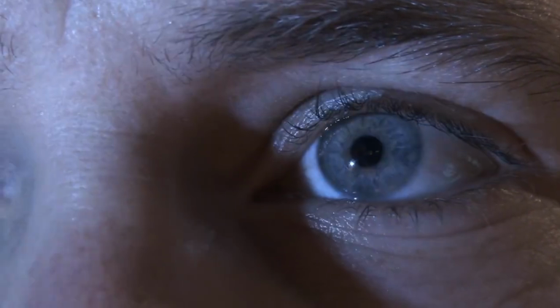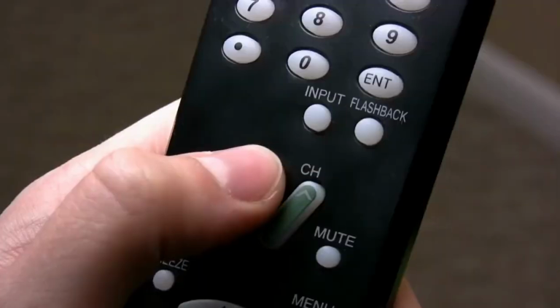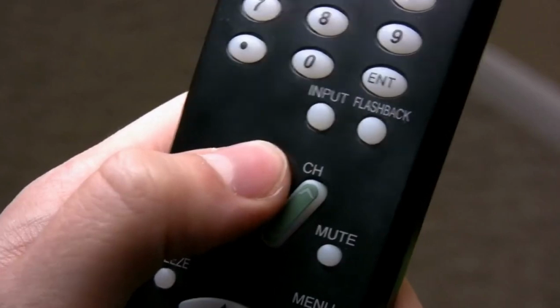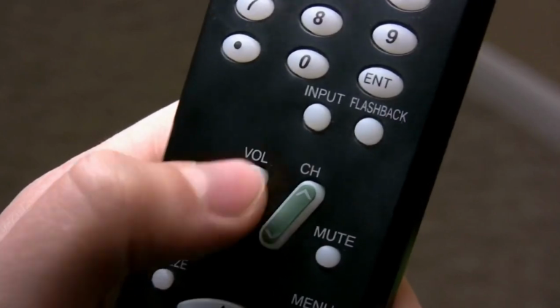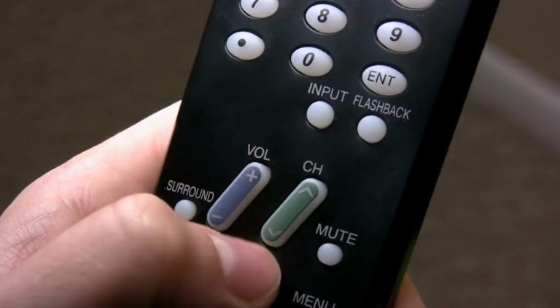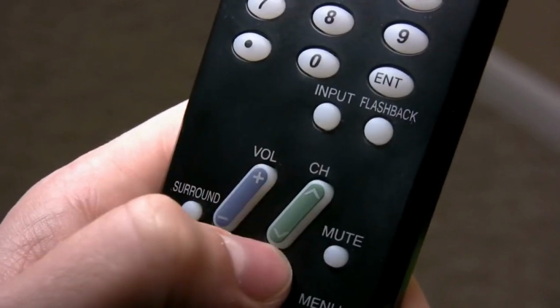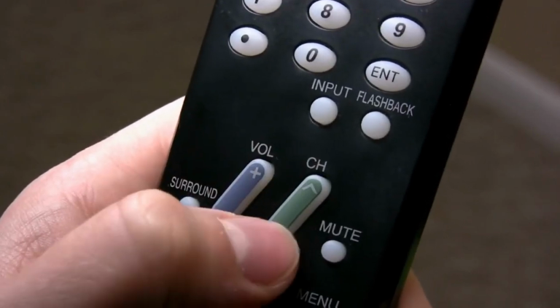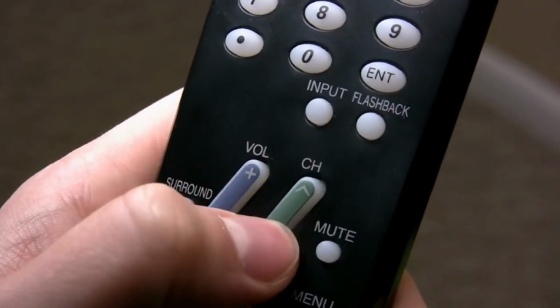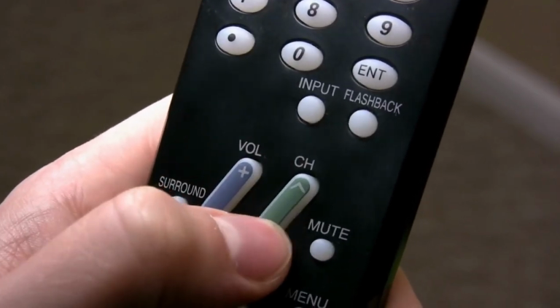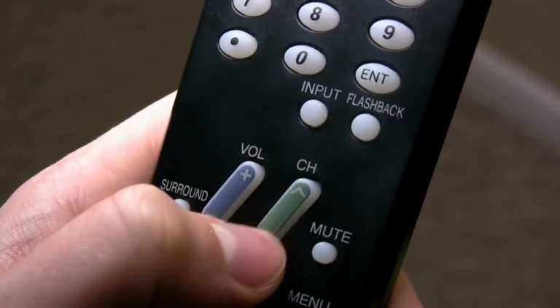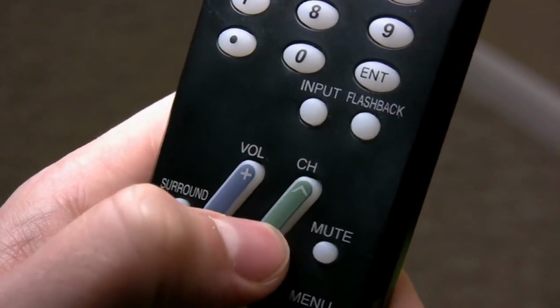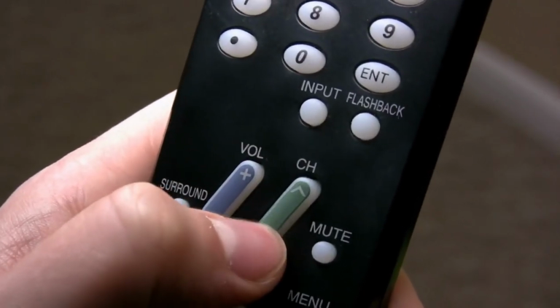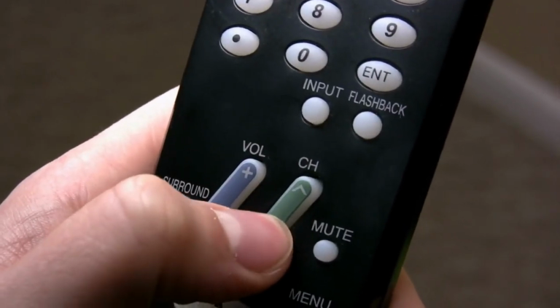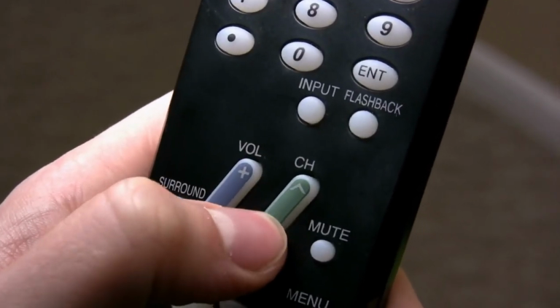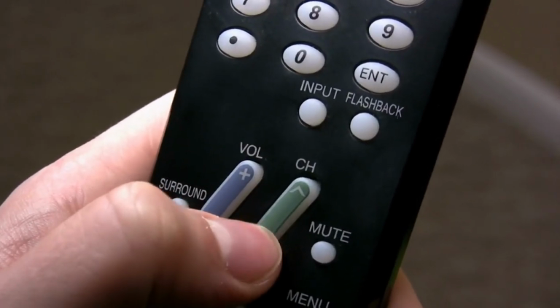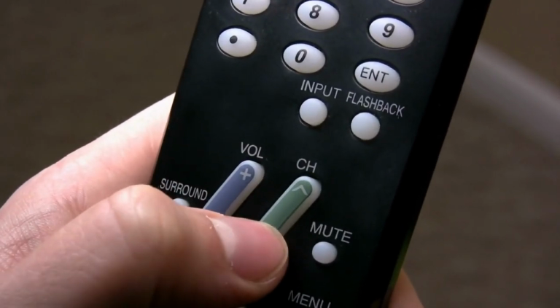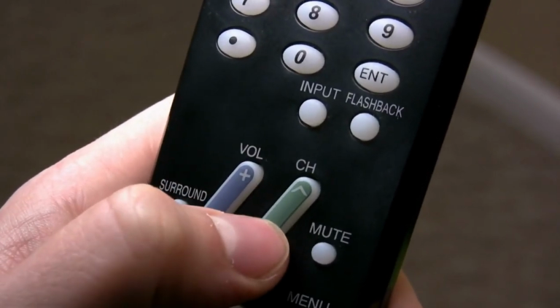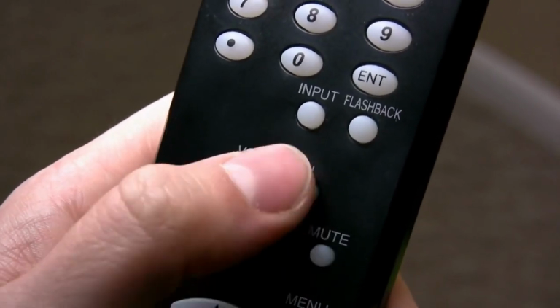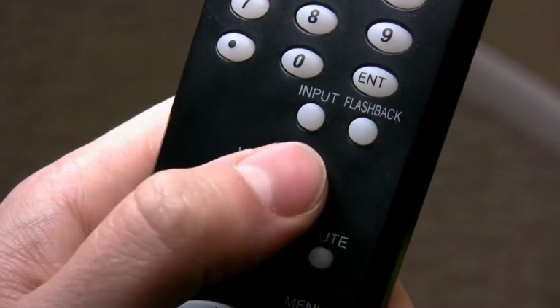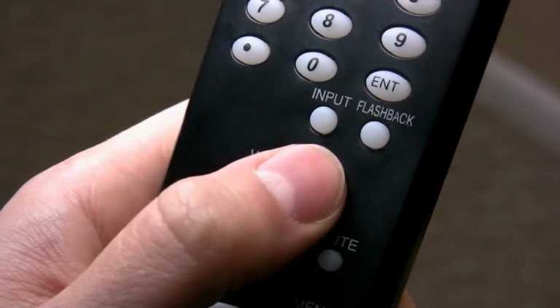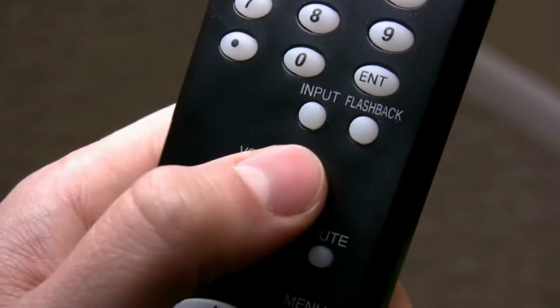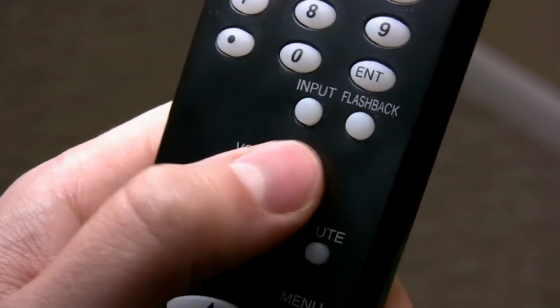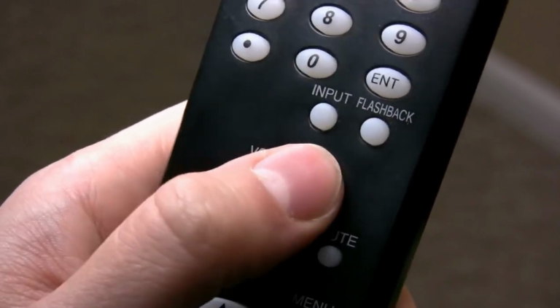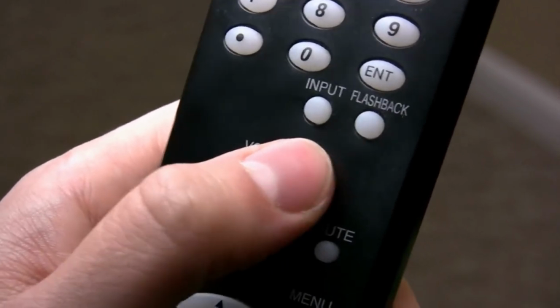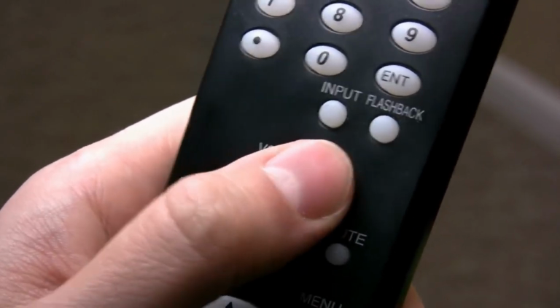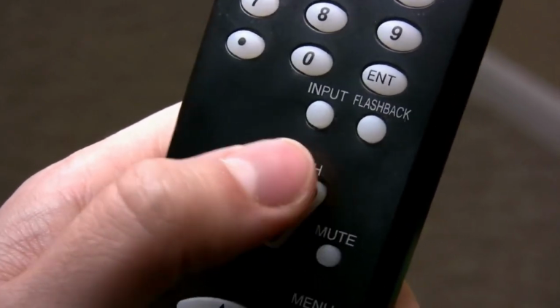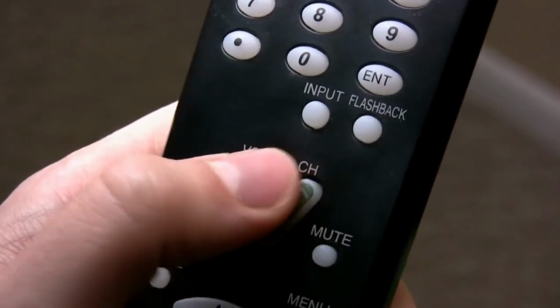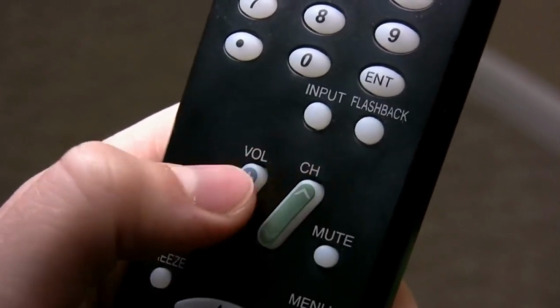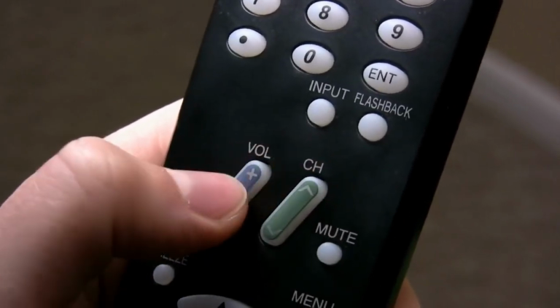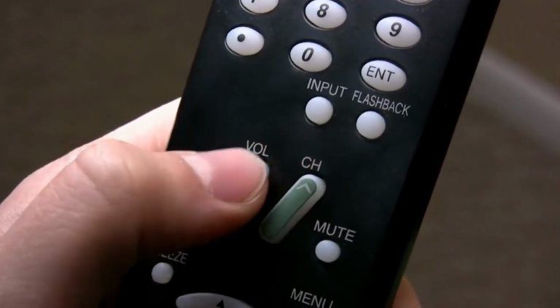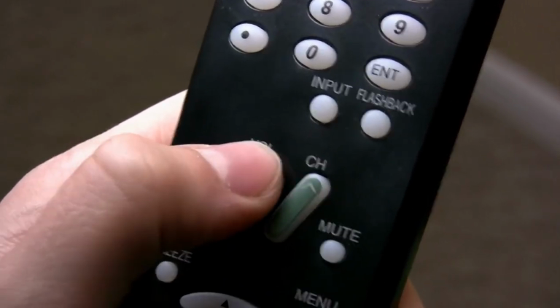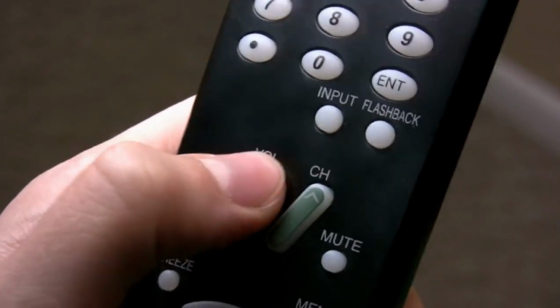For instance, you can say "Hey Siri, turn on the TV" or "Hey Siri, mute the volume."